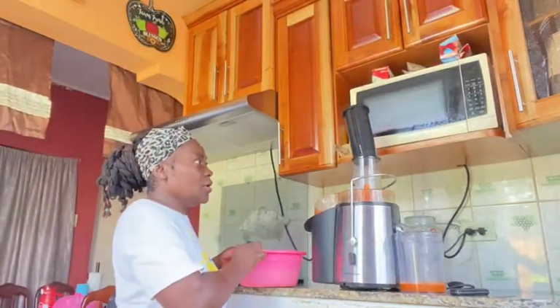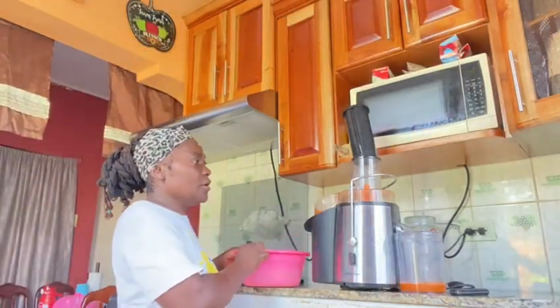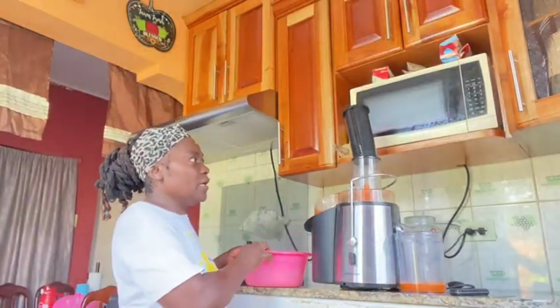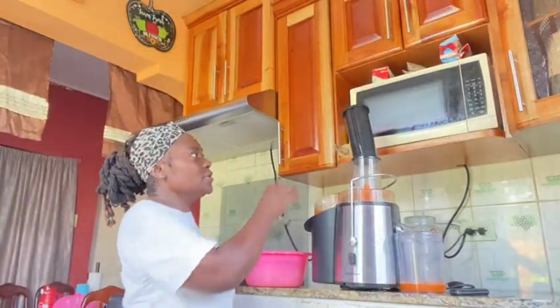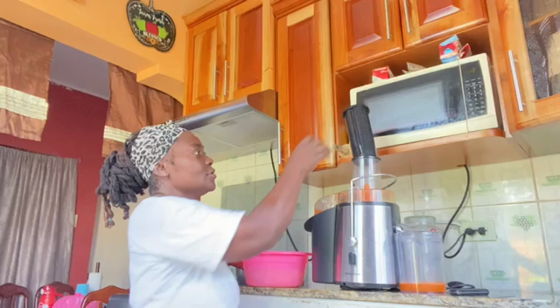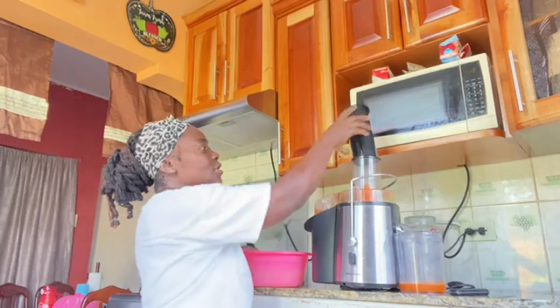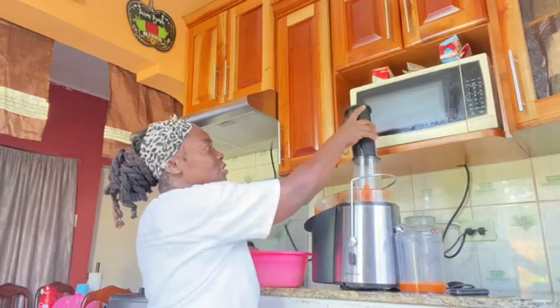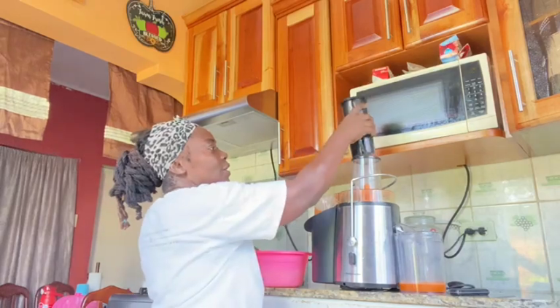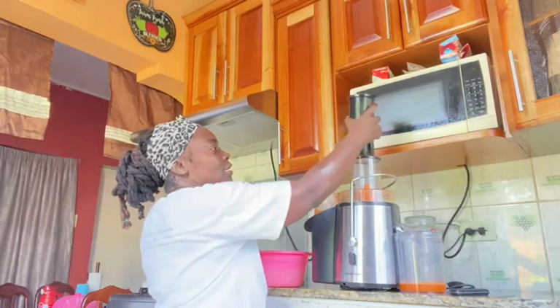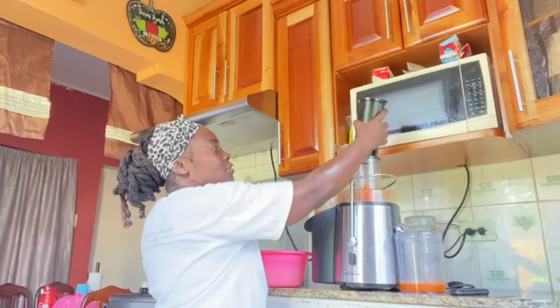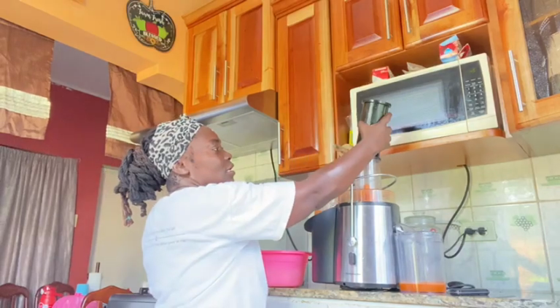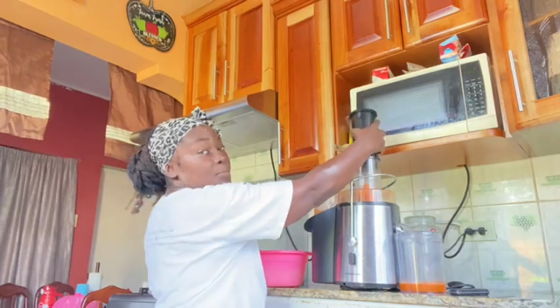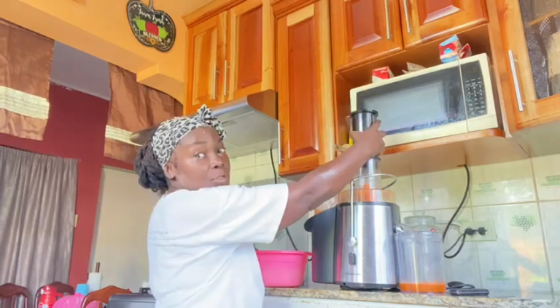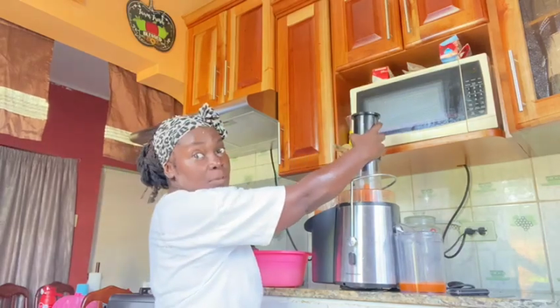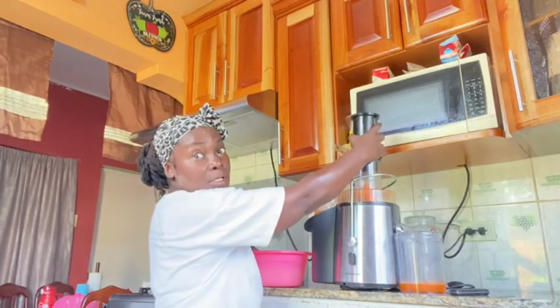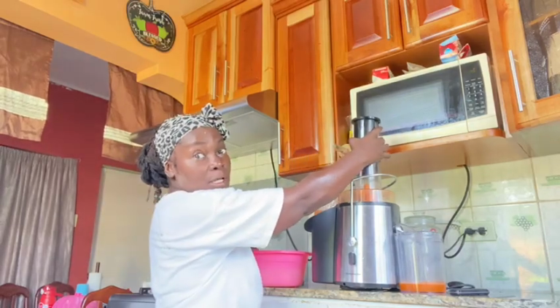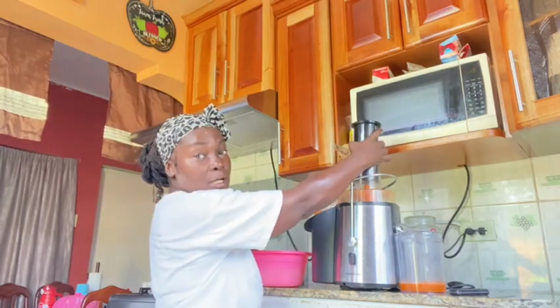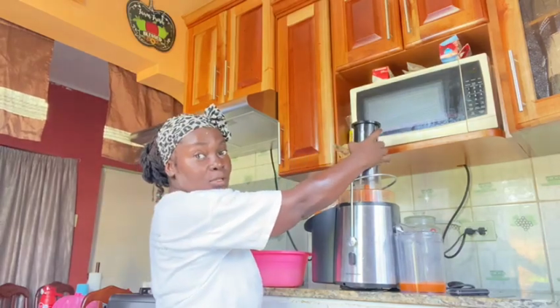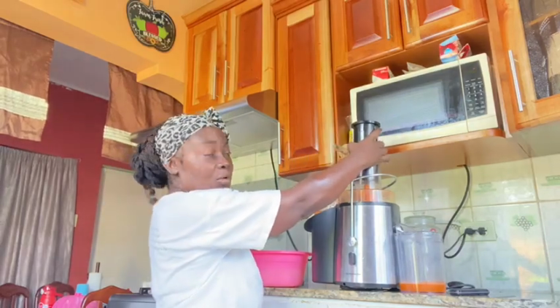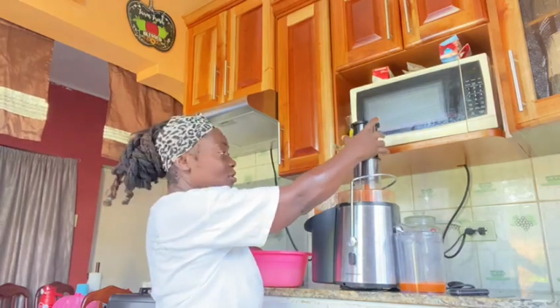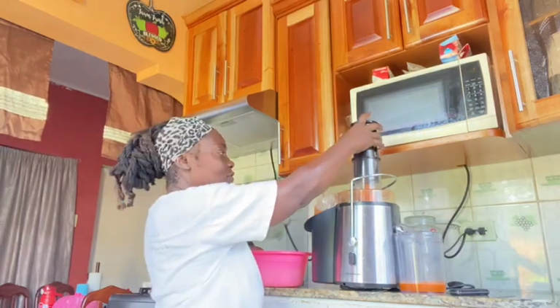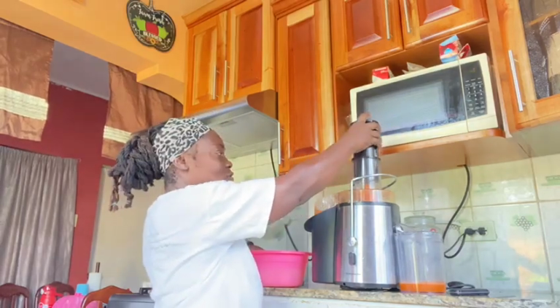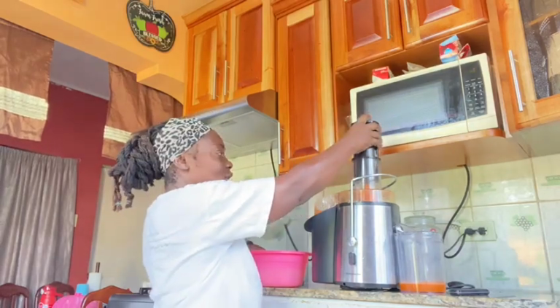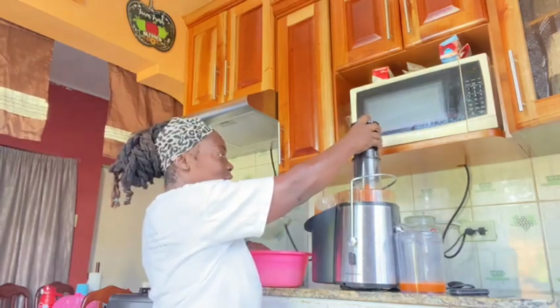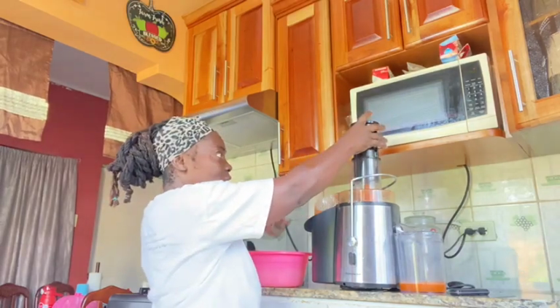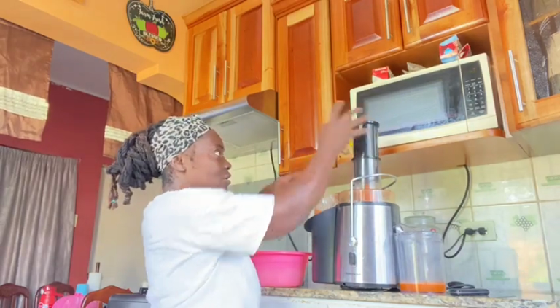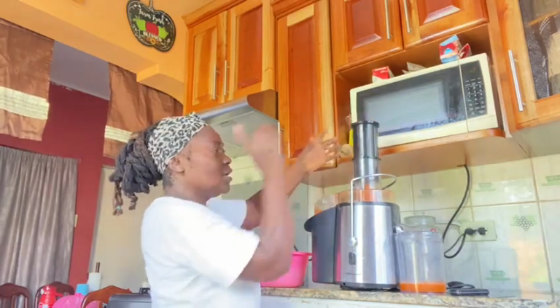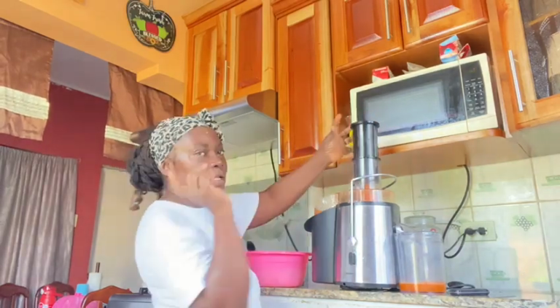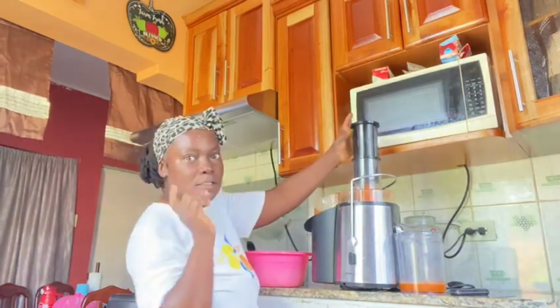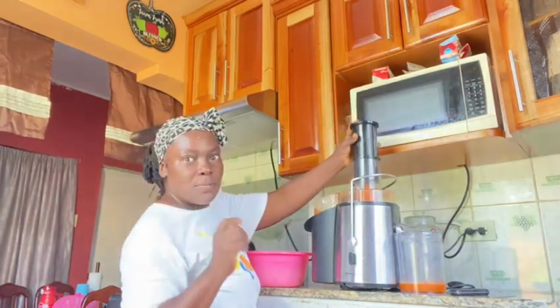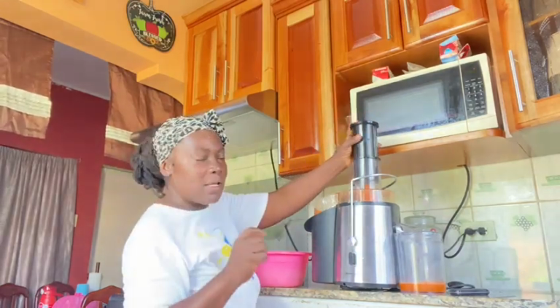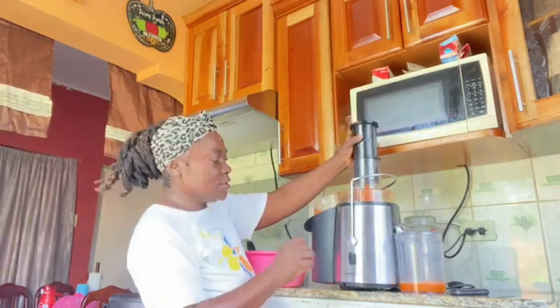Alright, so little by little. I can't put them in all at once, so I'll do them little by little.